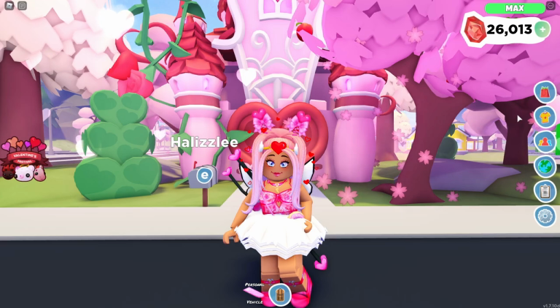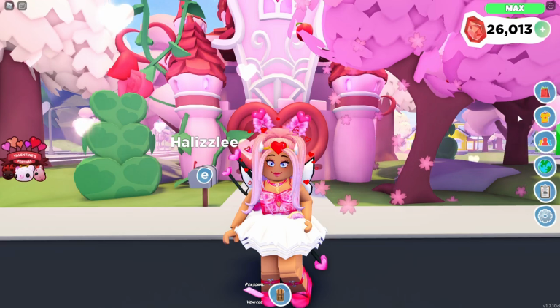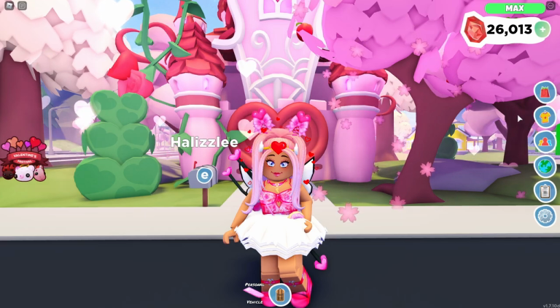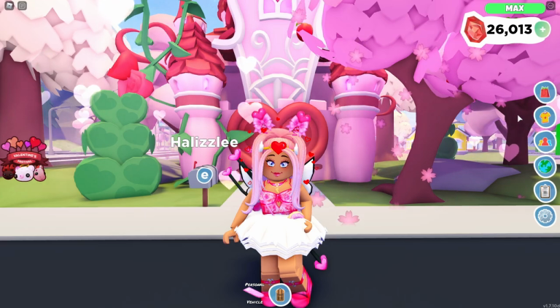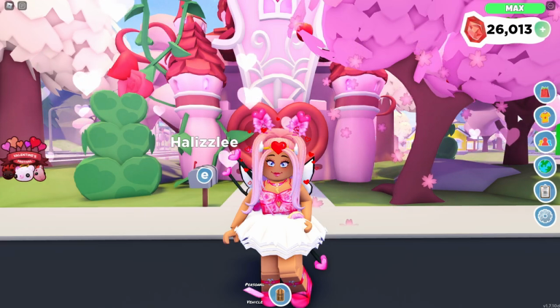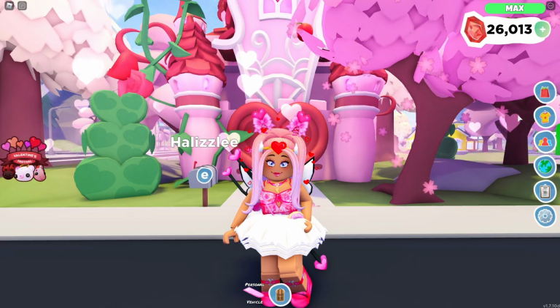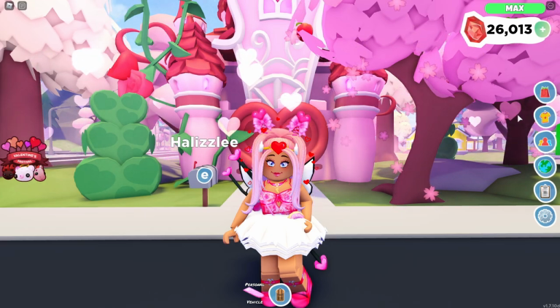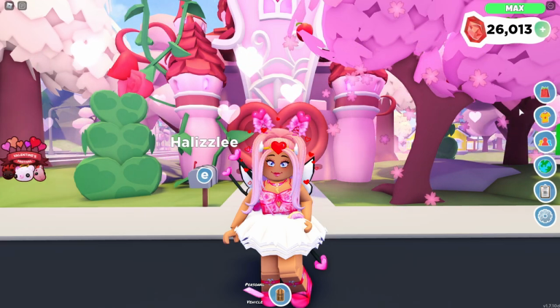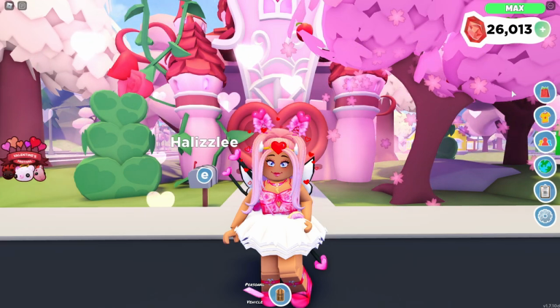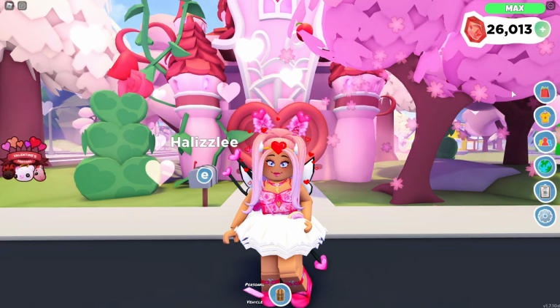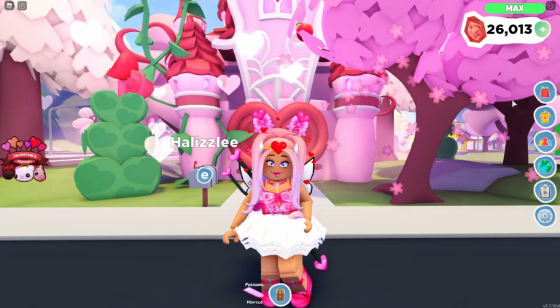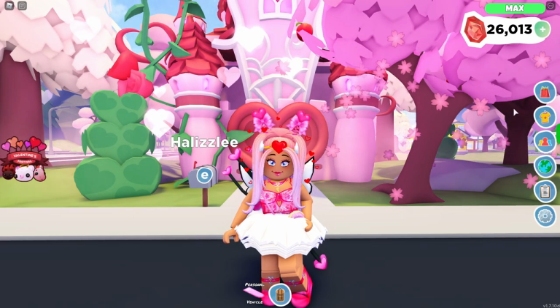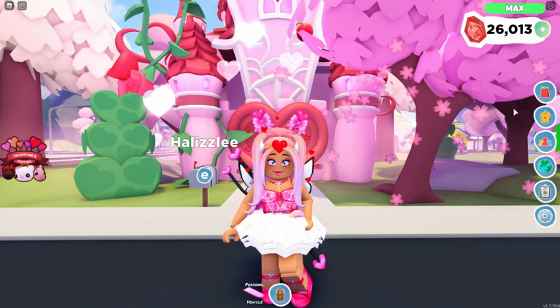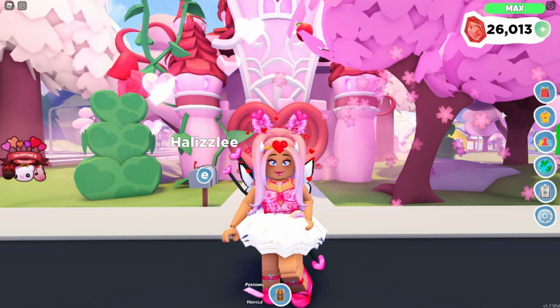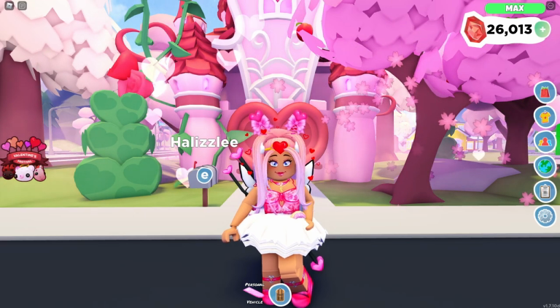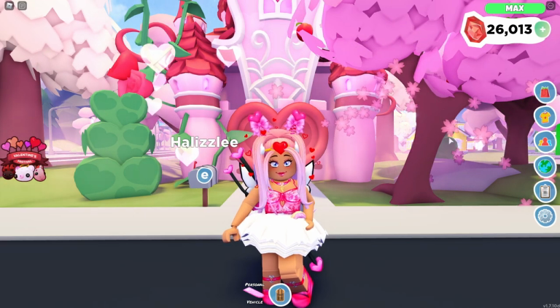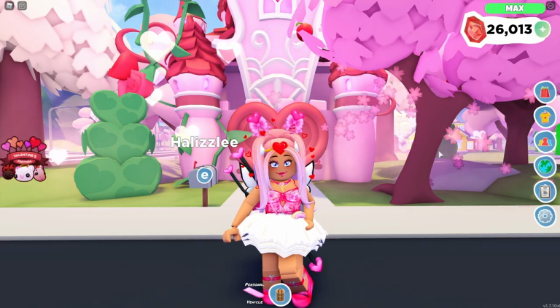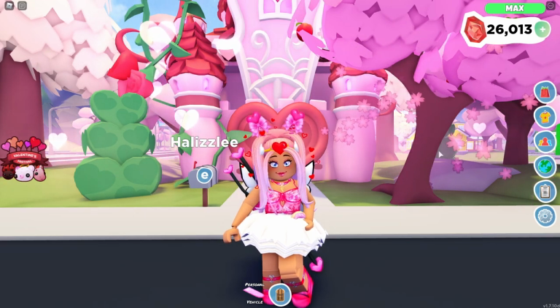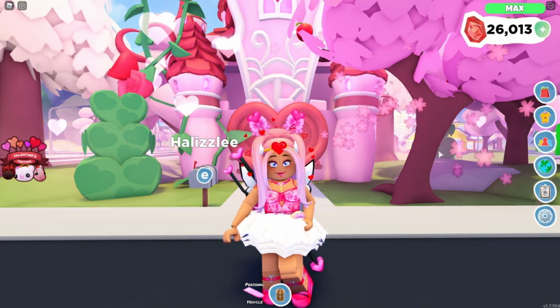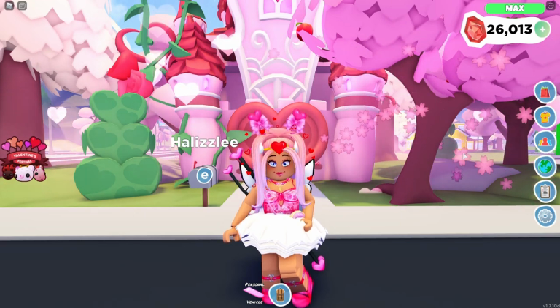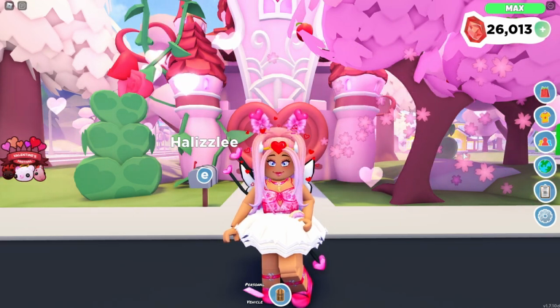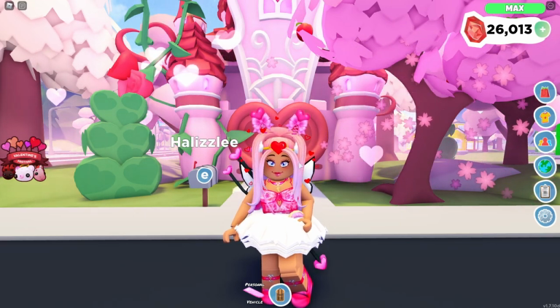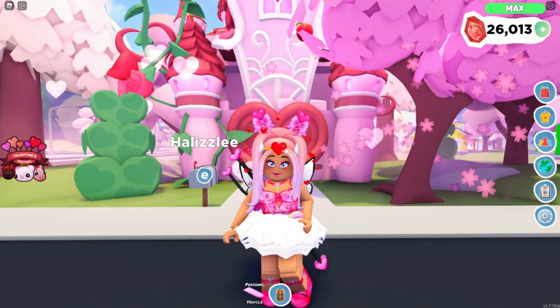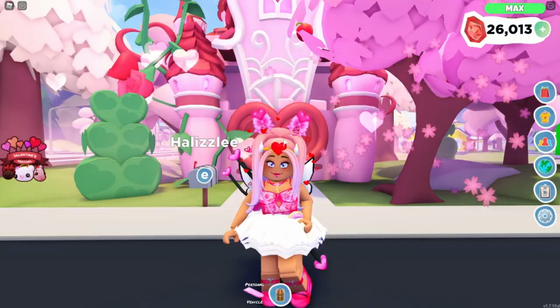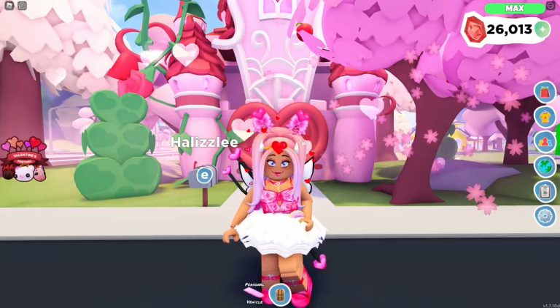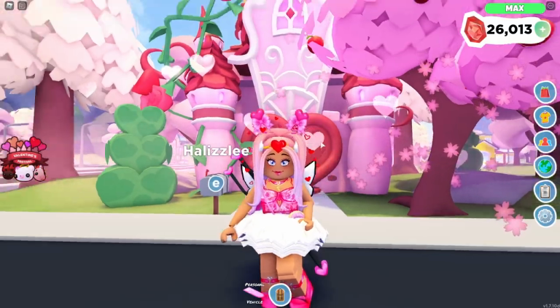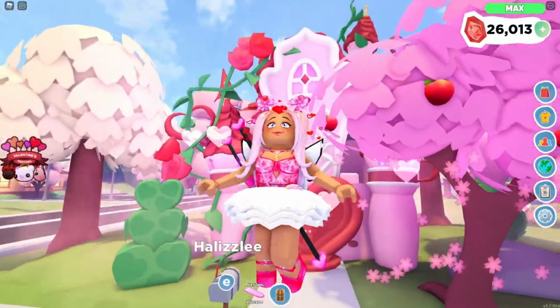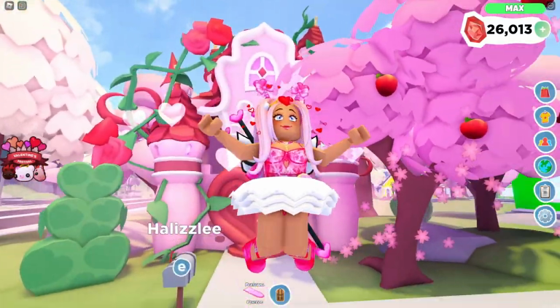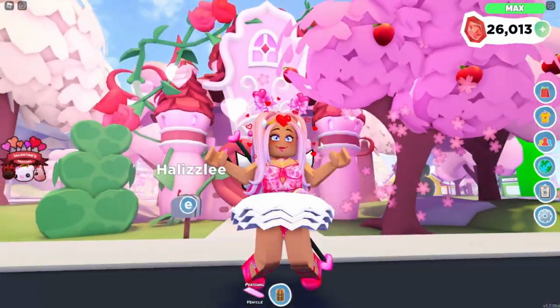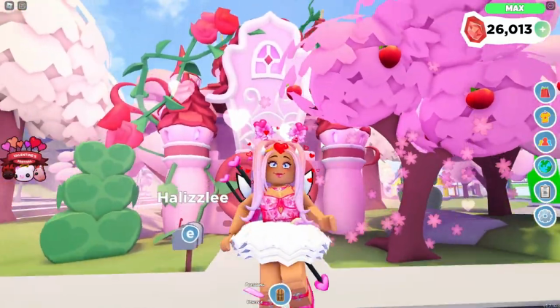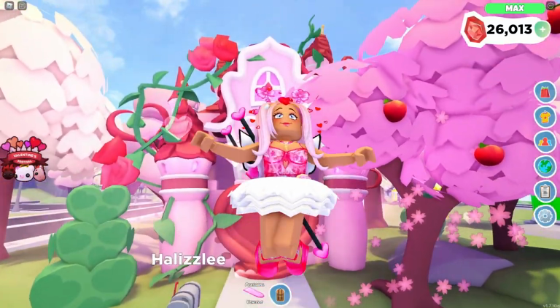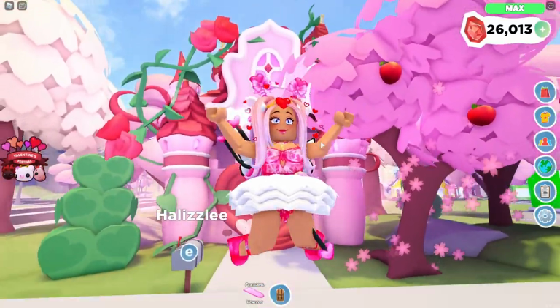Hi everyone! Welcome back to another video. In today's video, we are going to be decorating my bedroom in the Cupid's Castle.